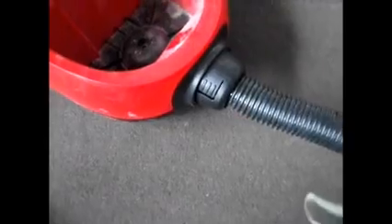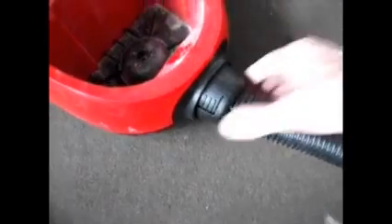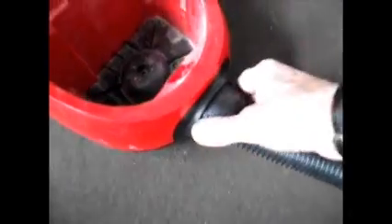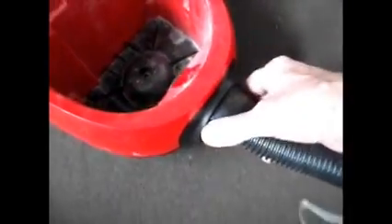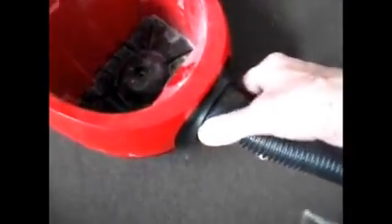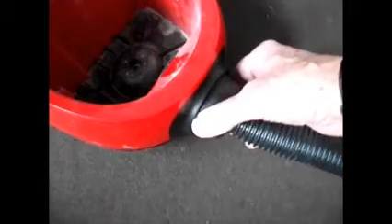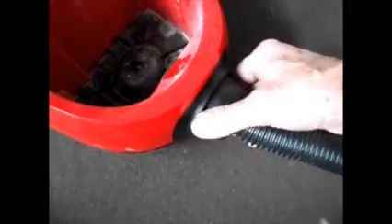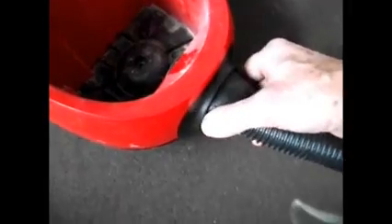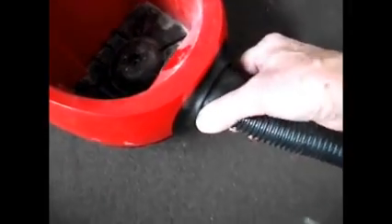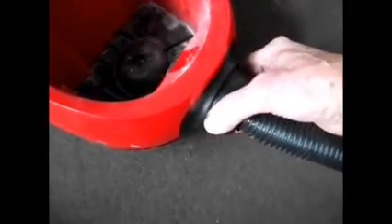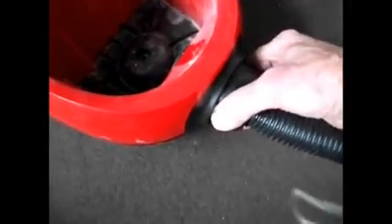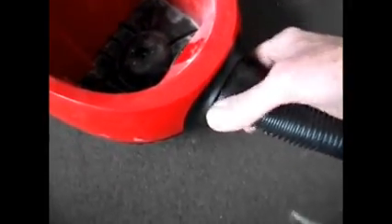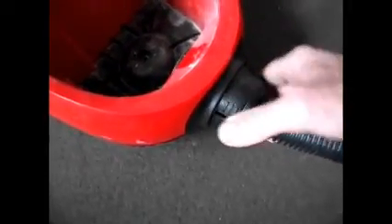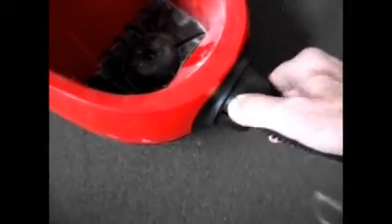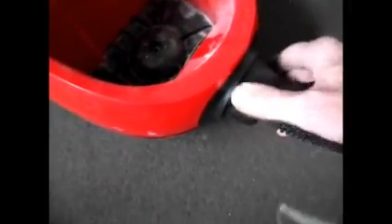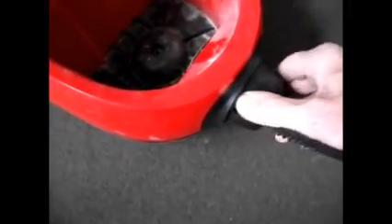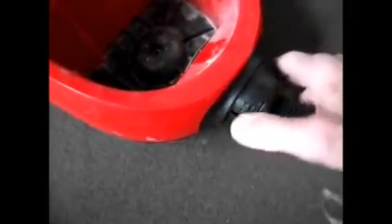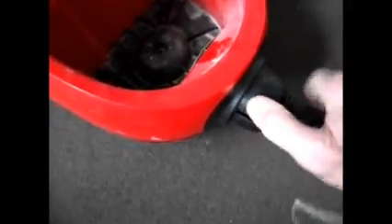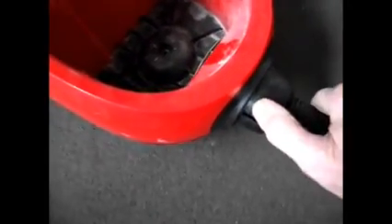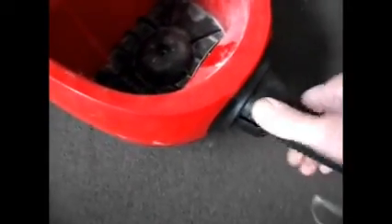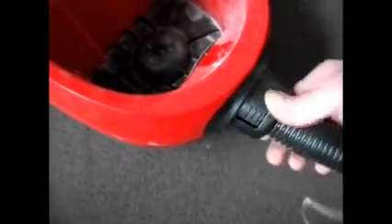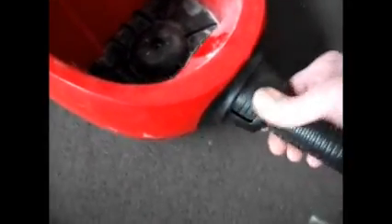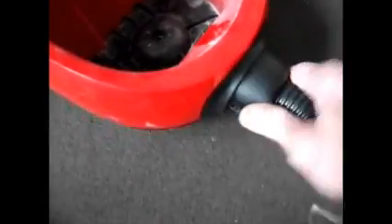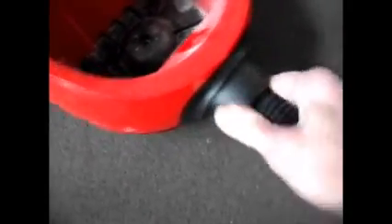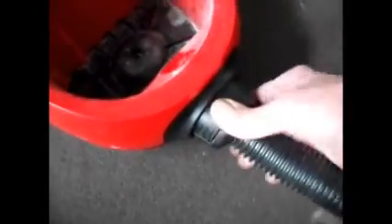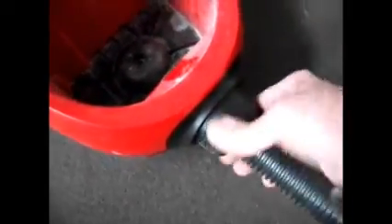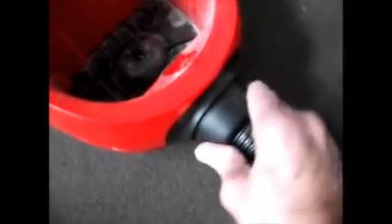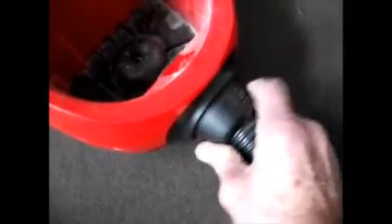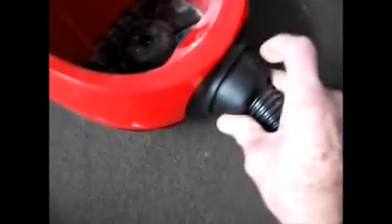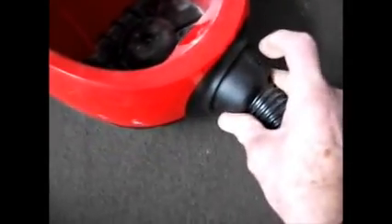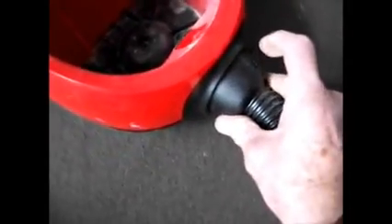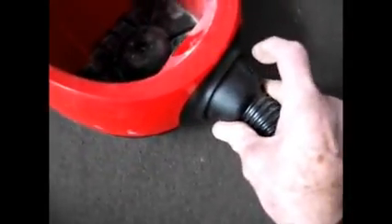Now to disconnect this pipe, squeeze on the two parts - there's one on that side and there's one on this side.